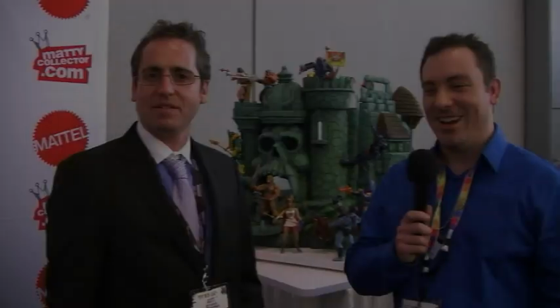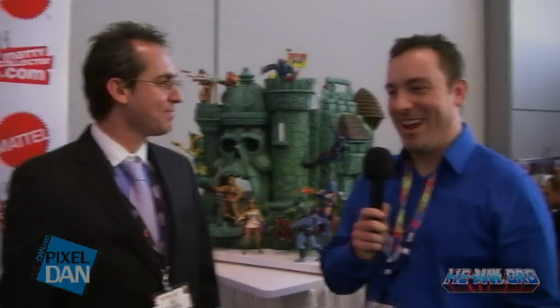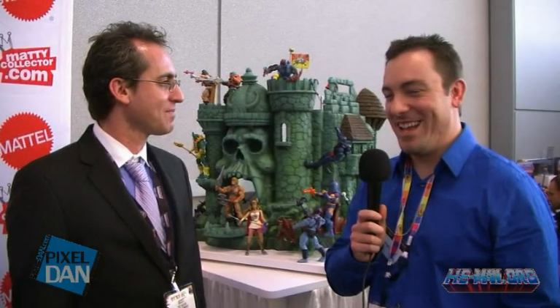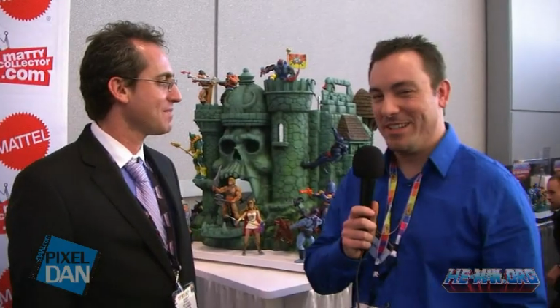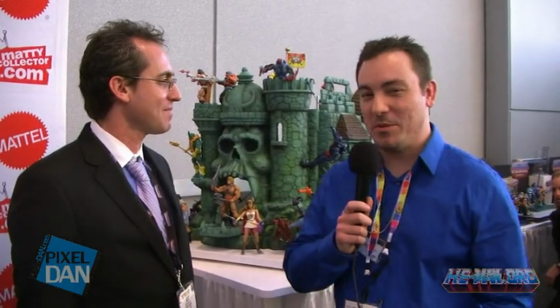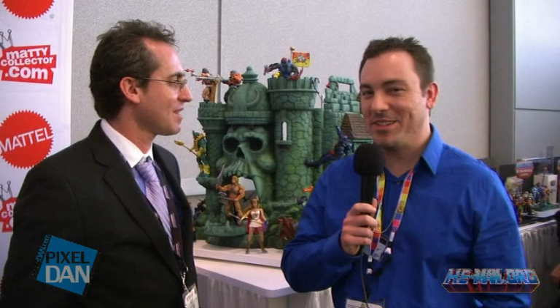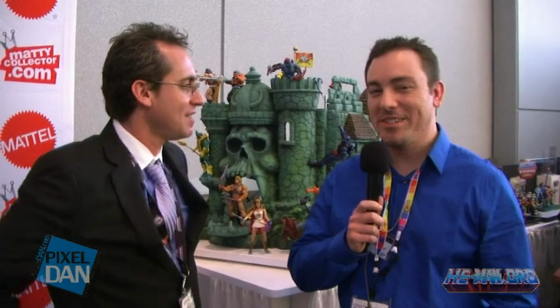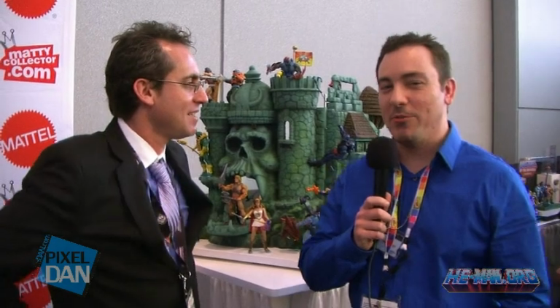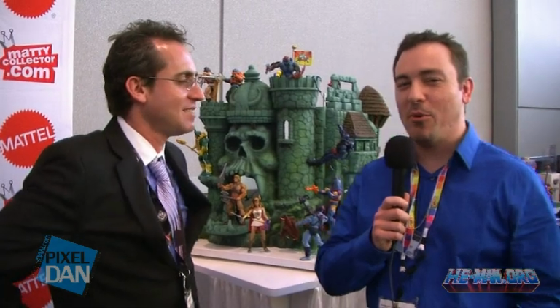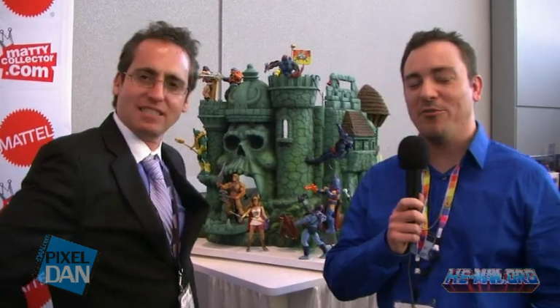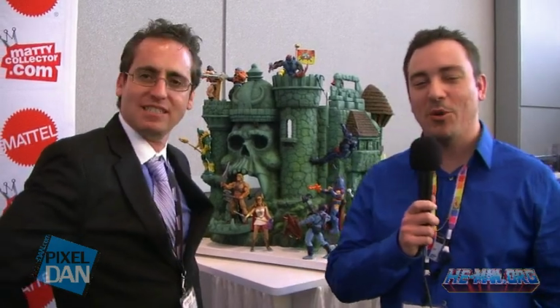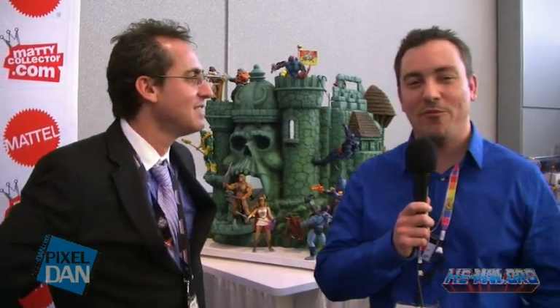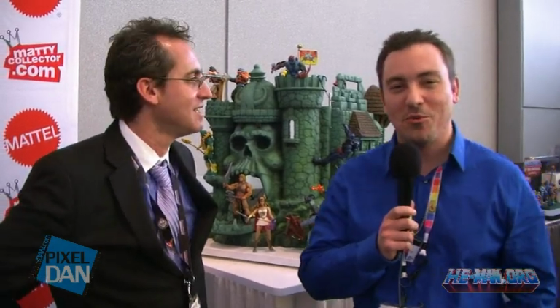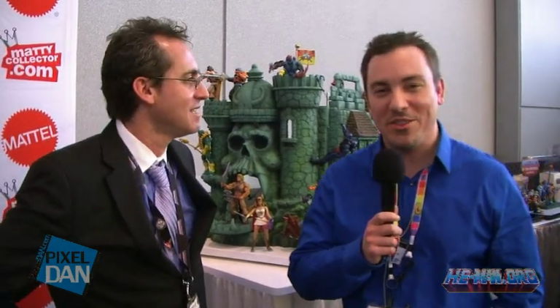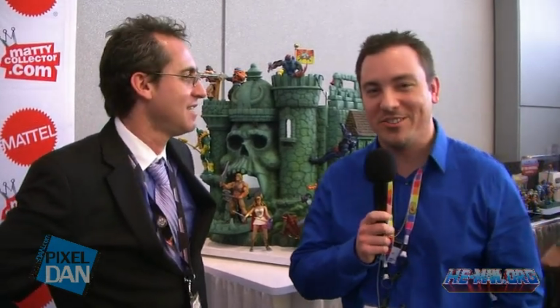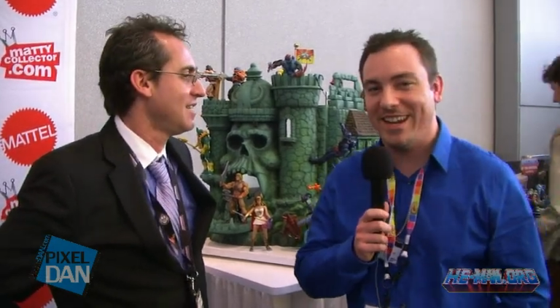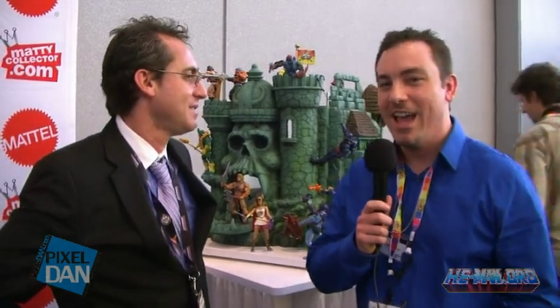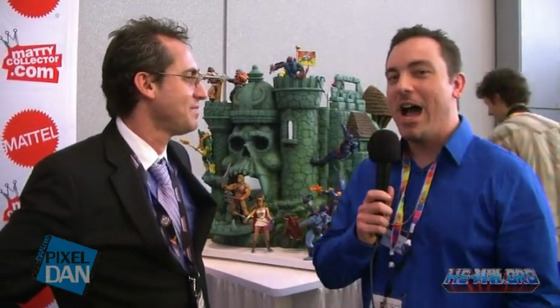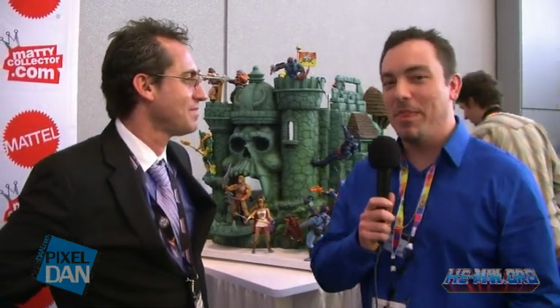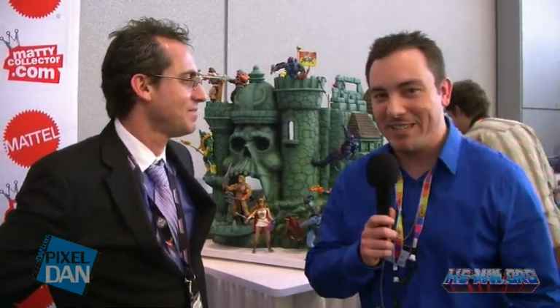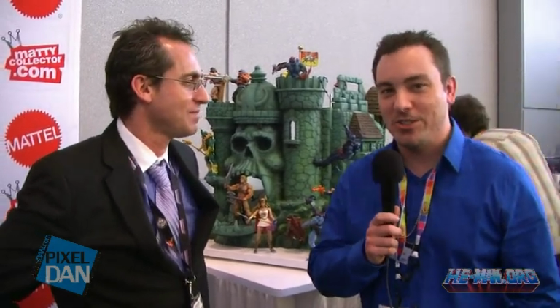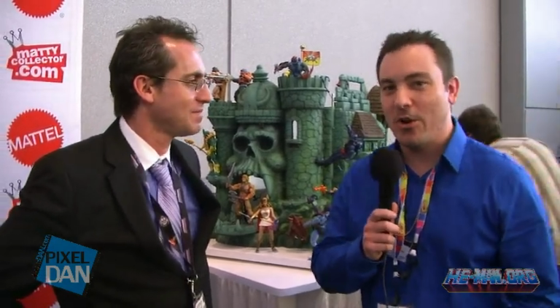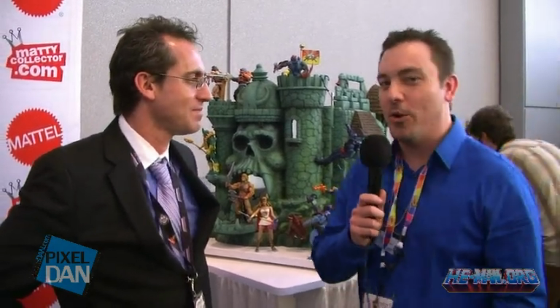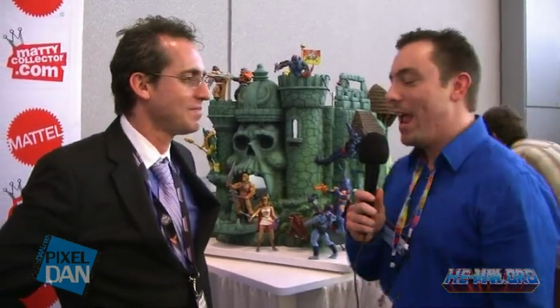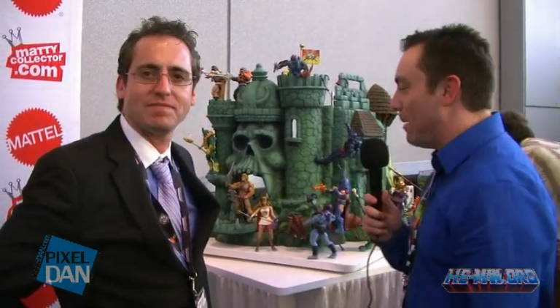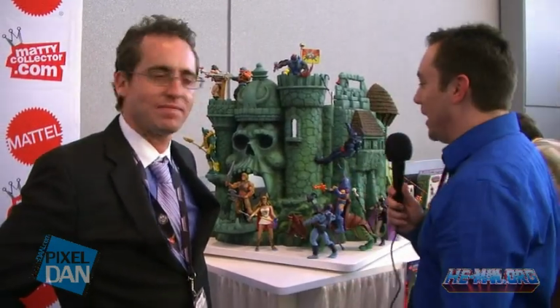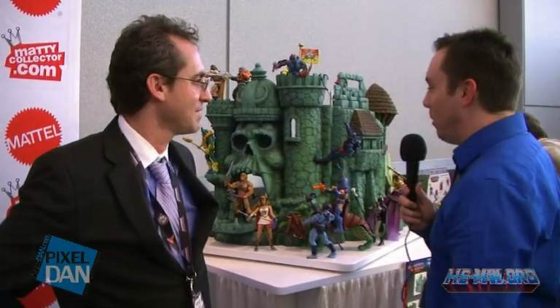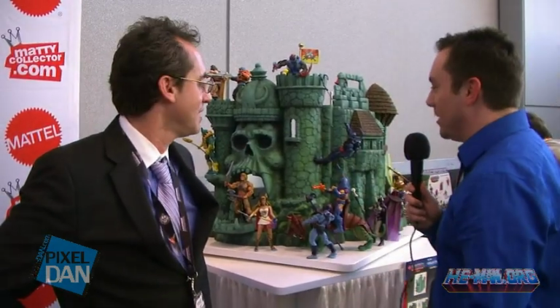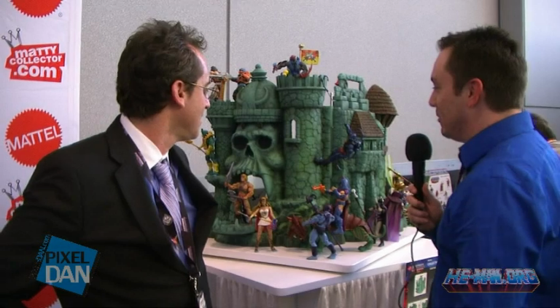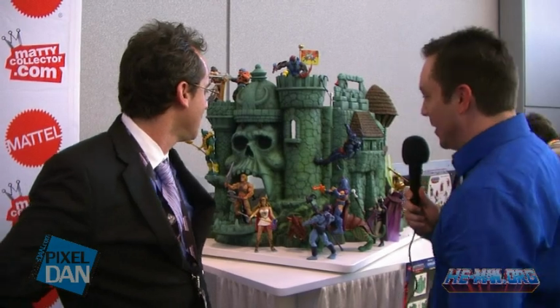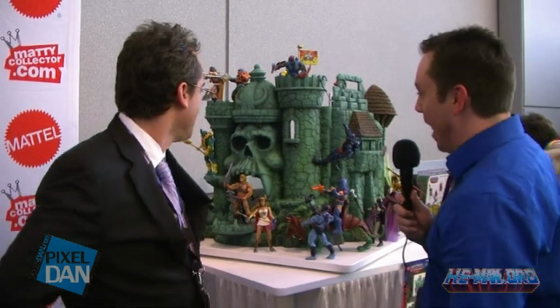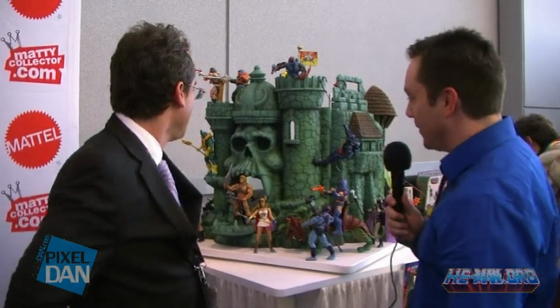Alright guys, this is Pixel Dan reporting from Toy Fair 2013. I'm in the Mattel showroom and I'm looking at Barbie's new dream house.